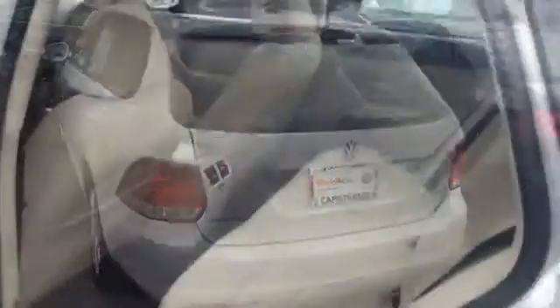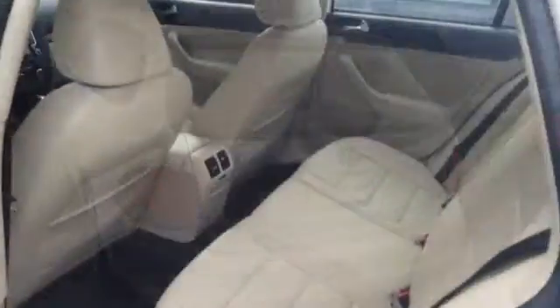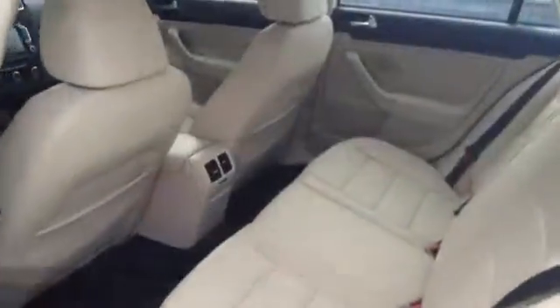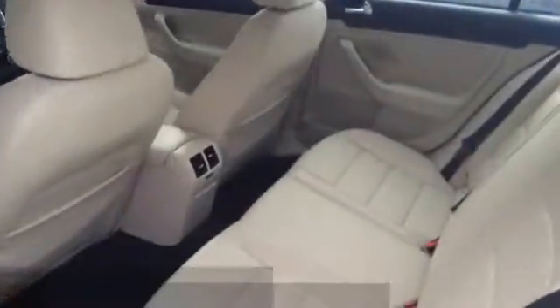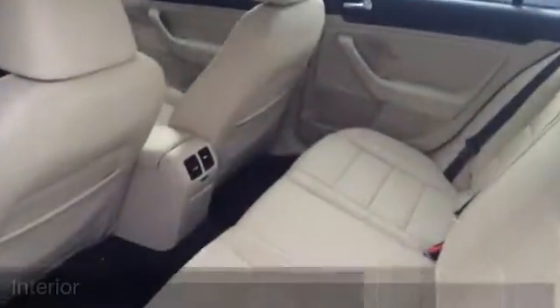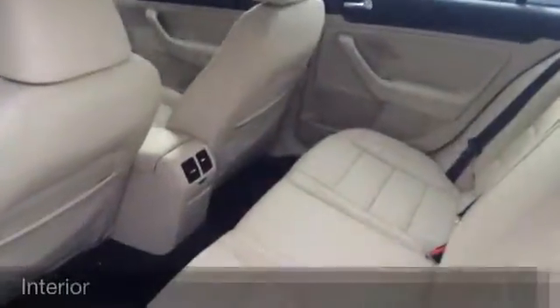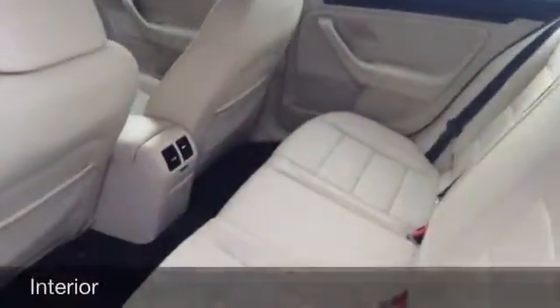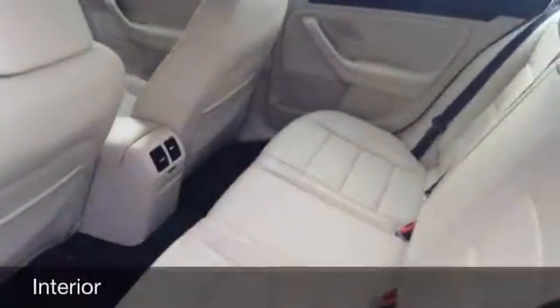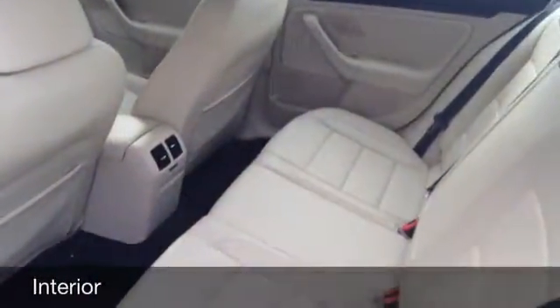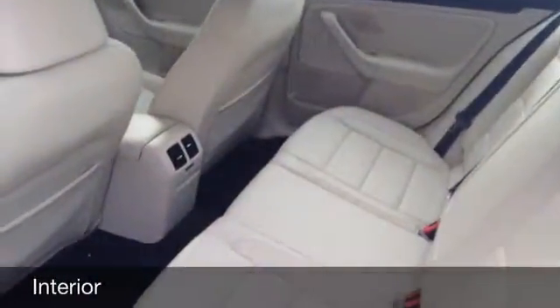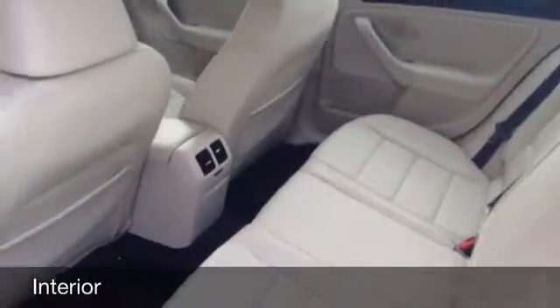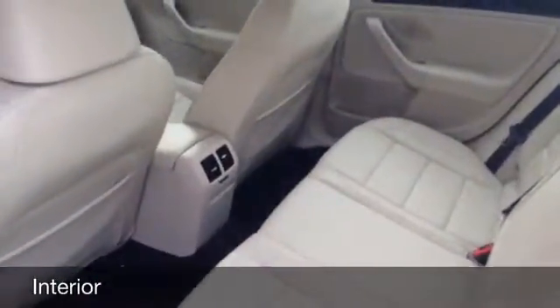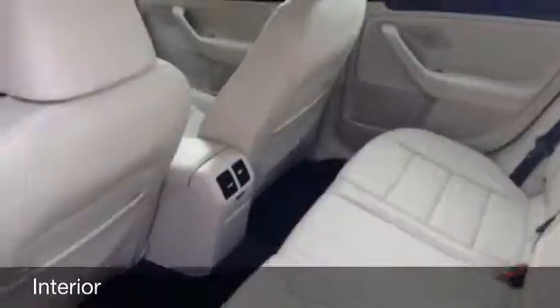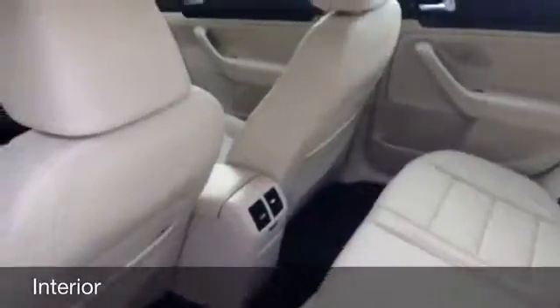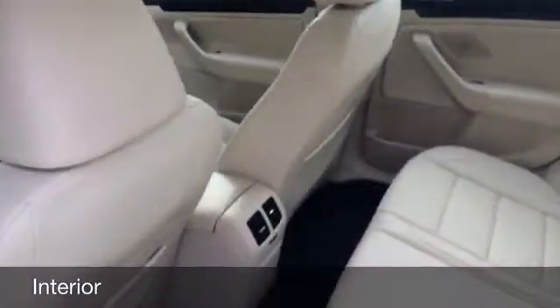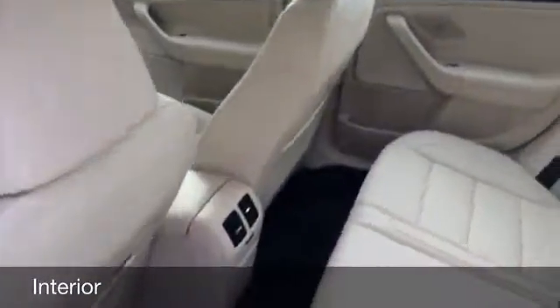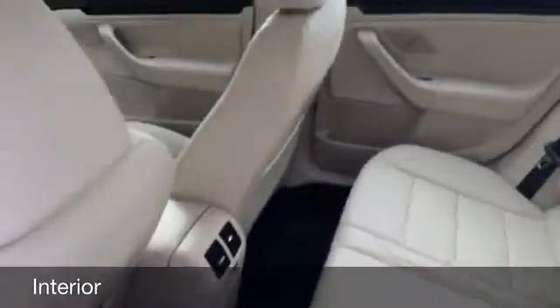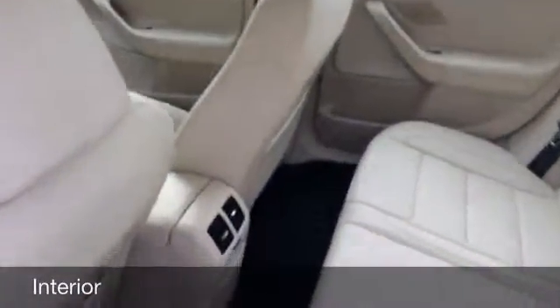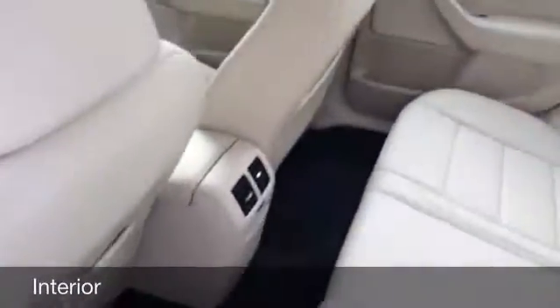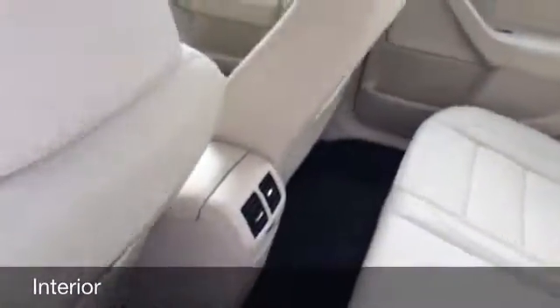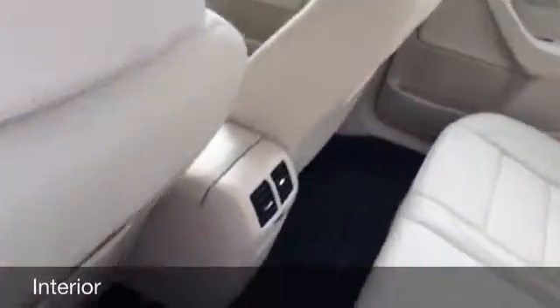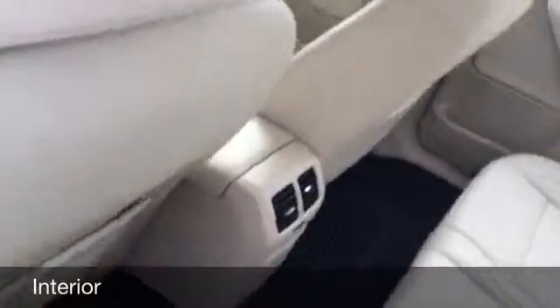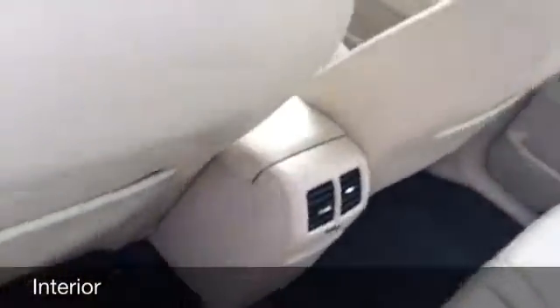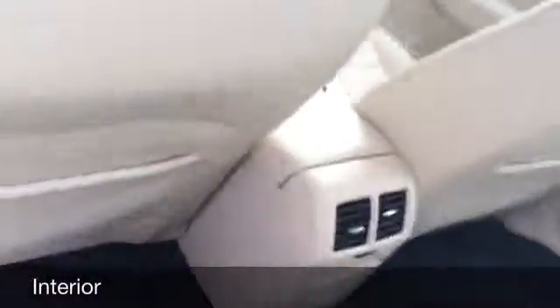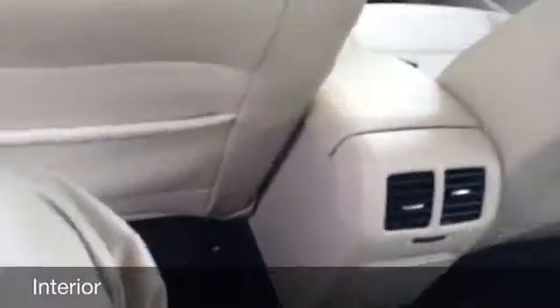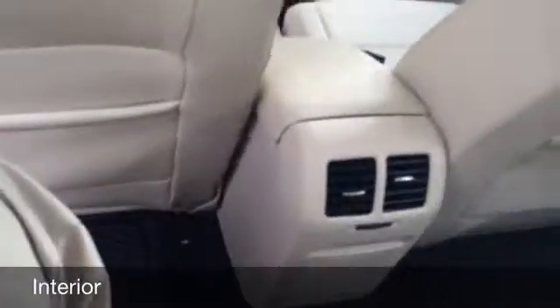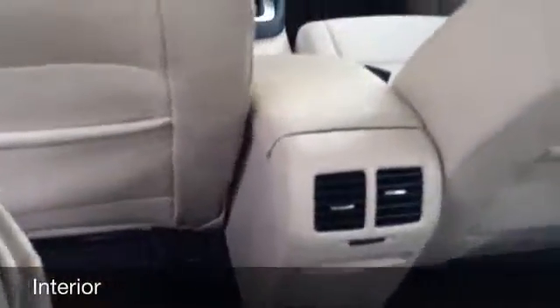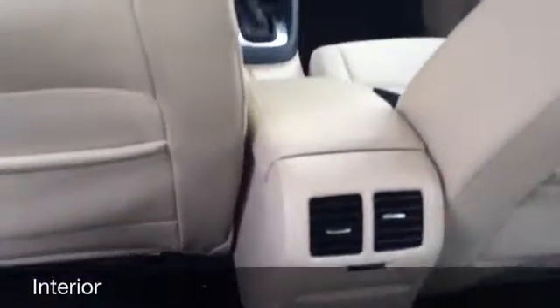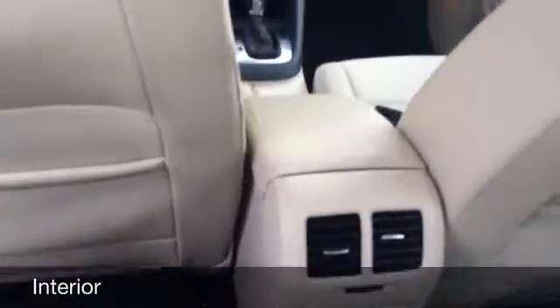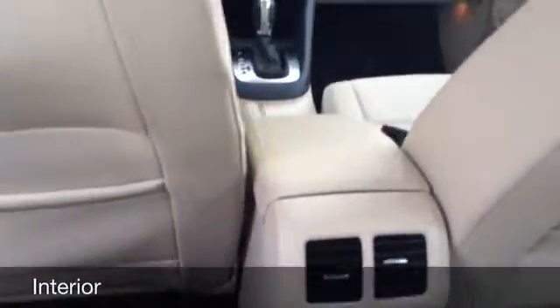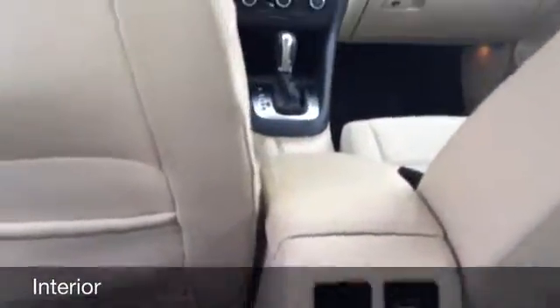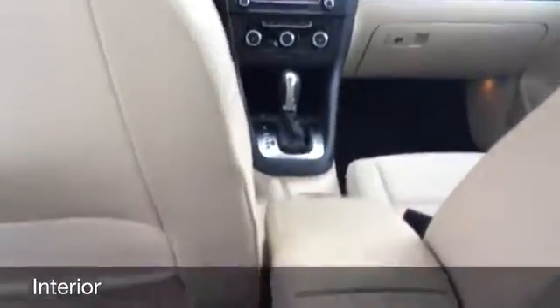Quick look at the interior — got the beige leatherette seating, black carpets, and rear seat air conditioning vents.